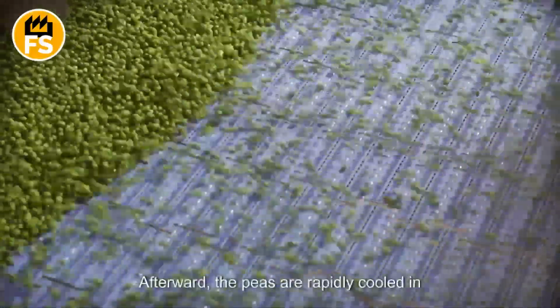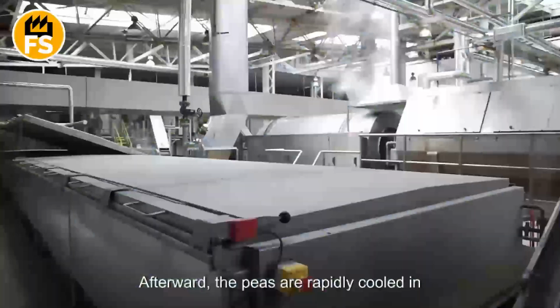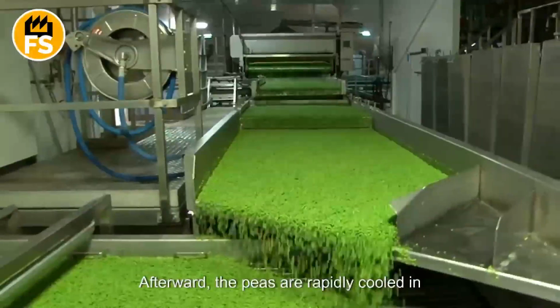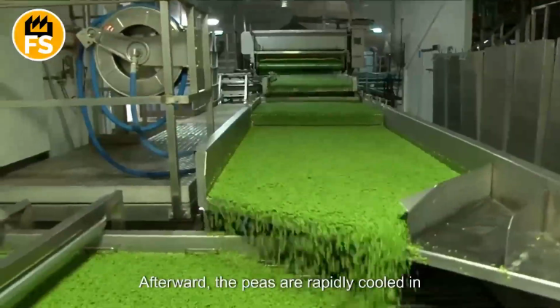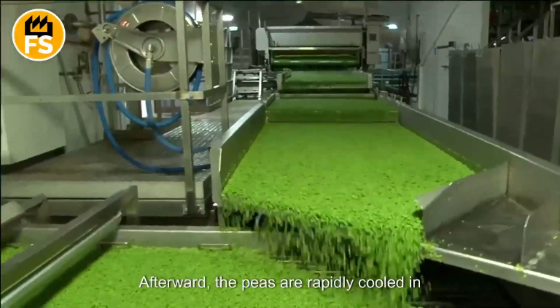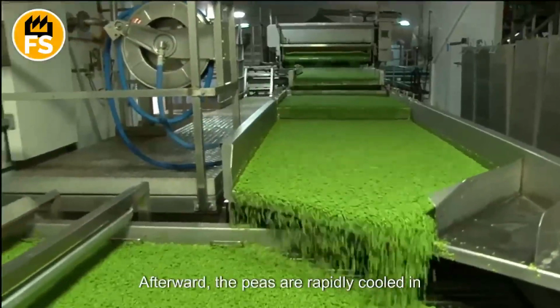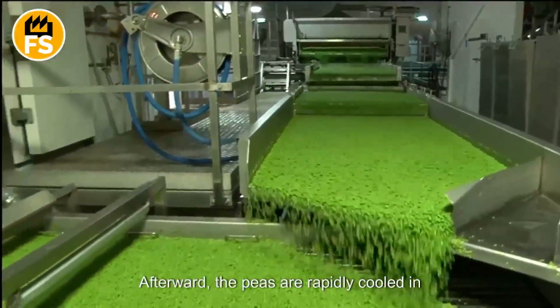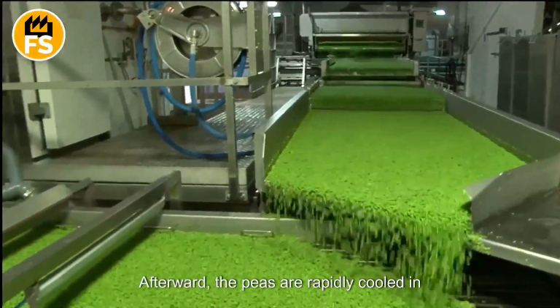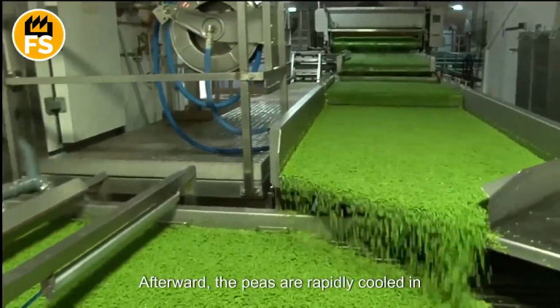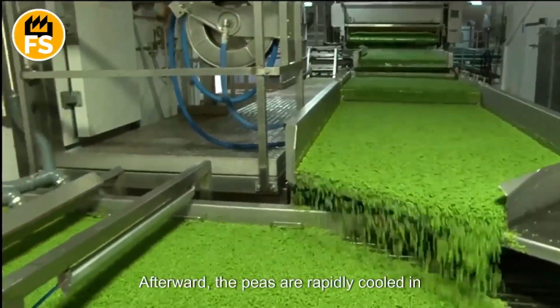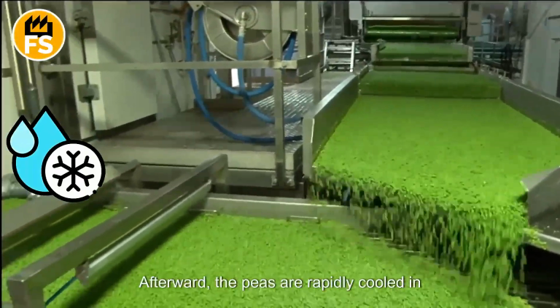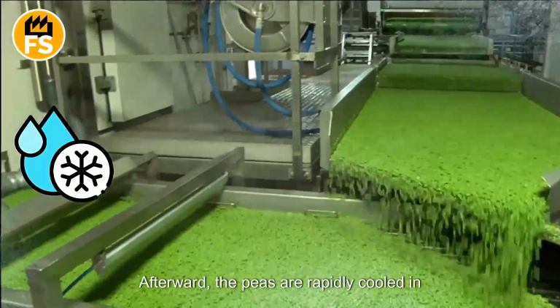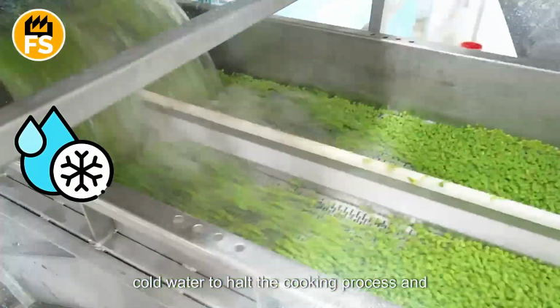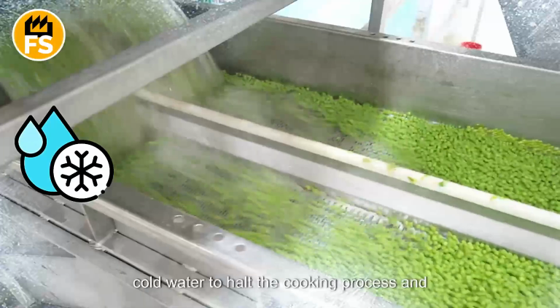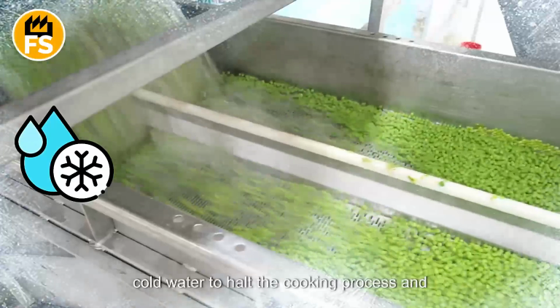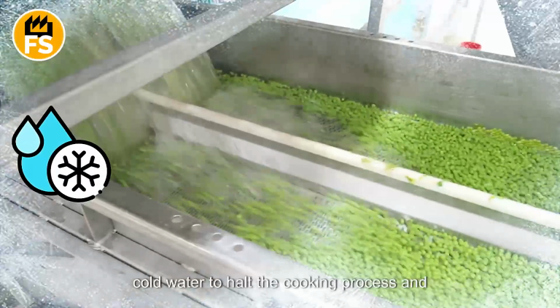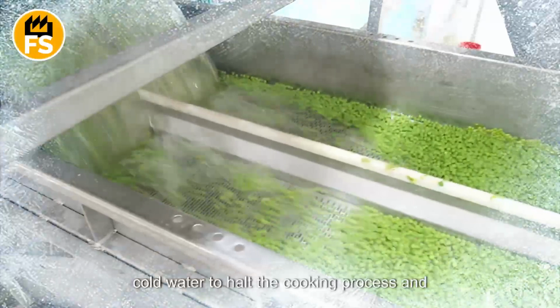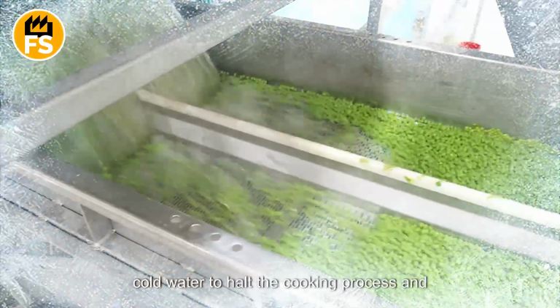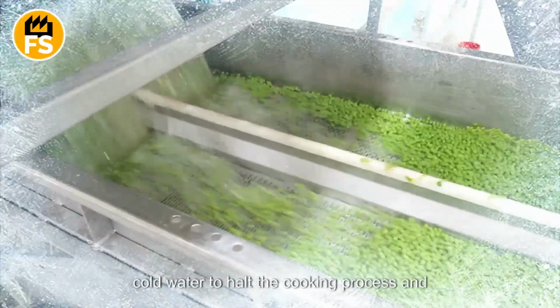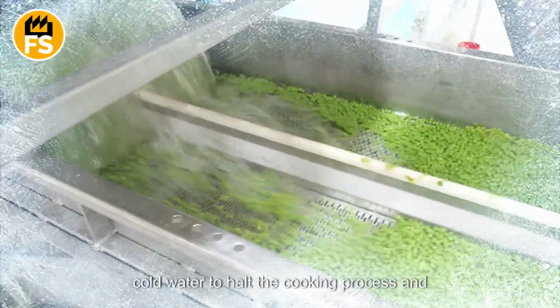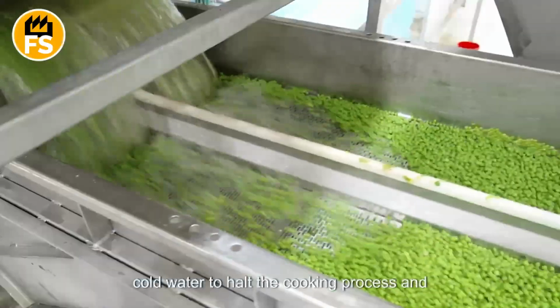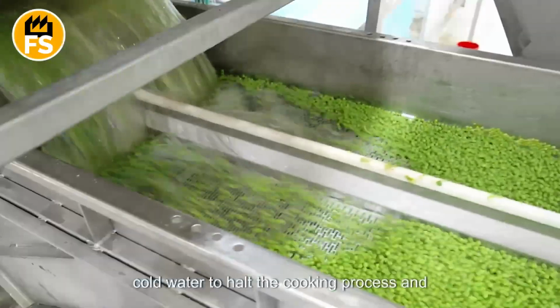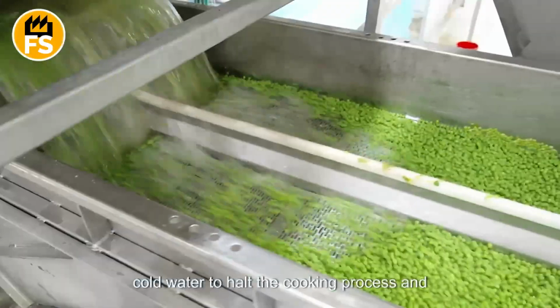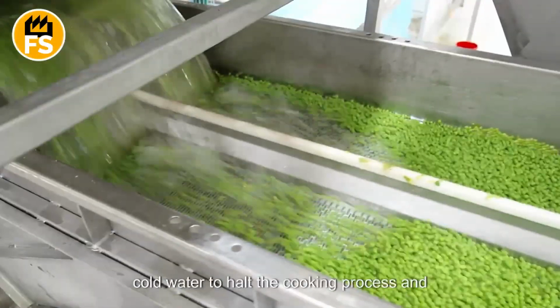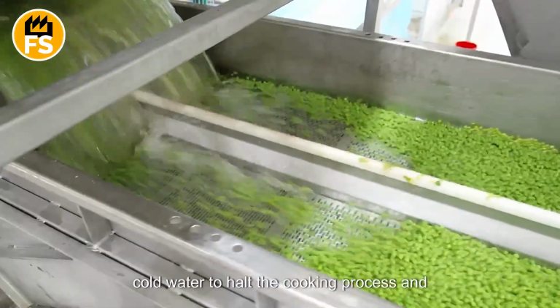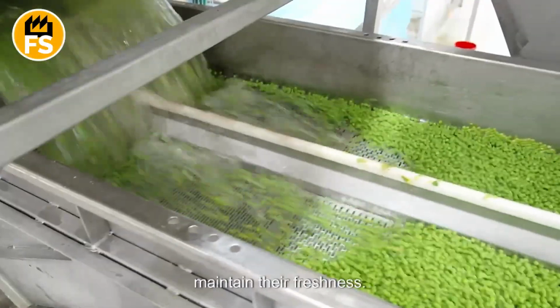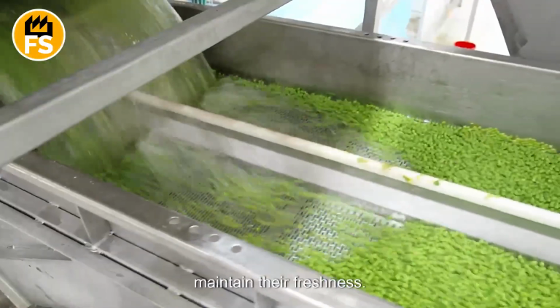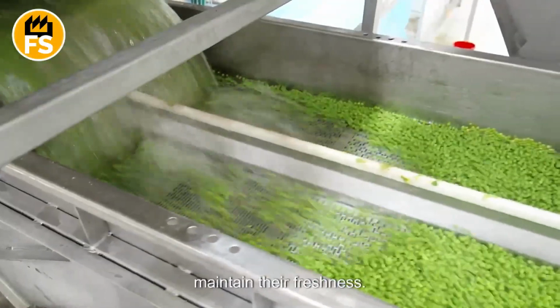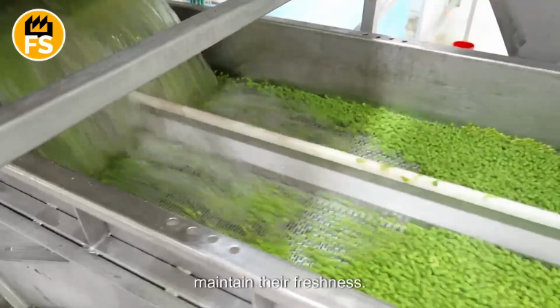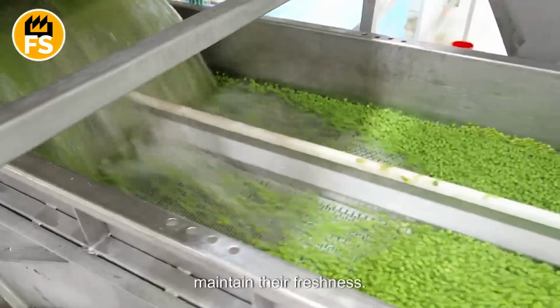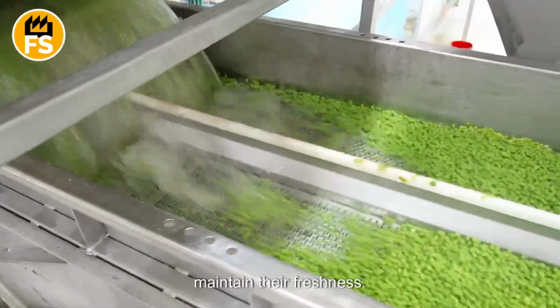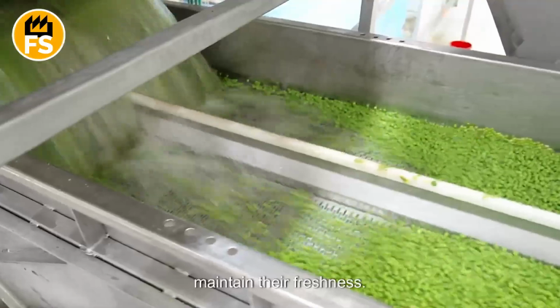Afterward, the peas are rapidly cooled in cold water to halt the cooking process and maintain their freshness.